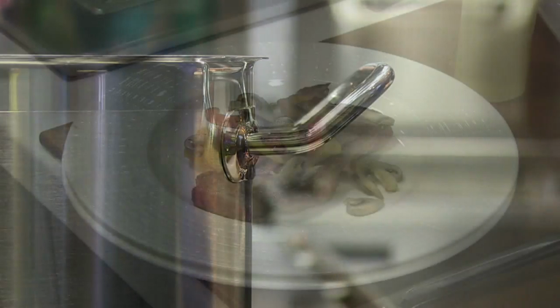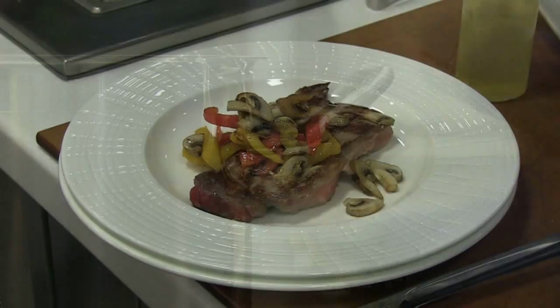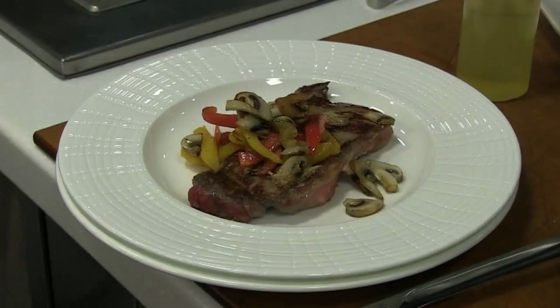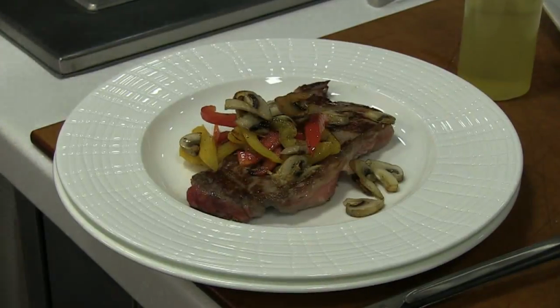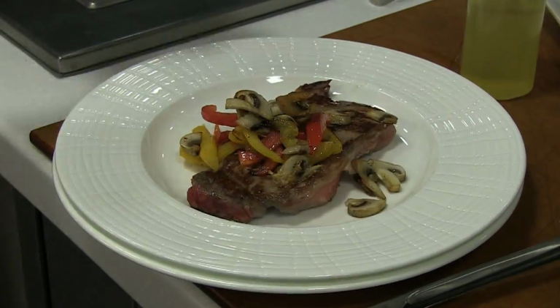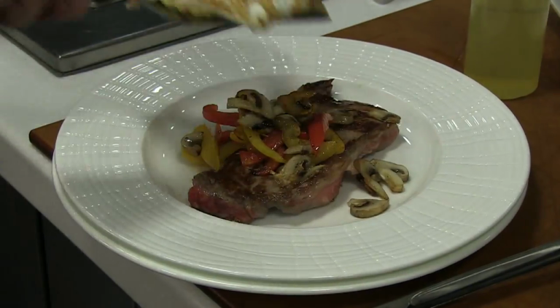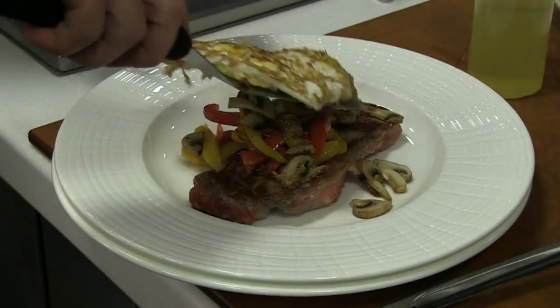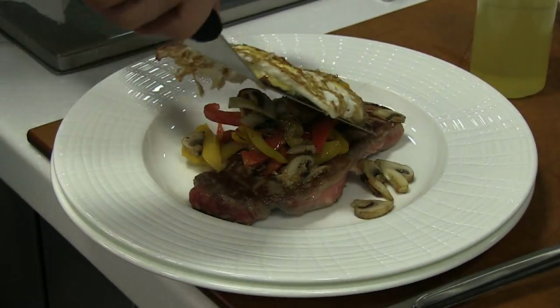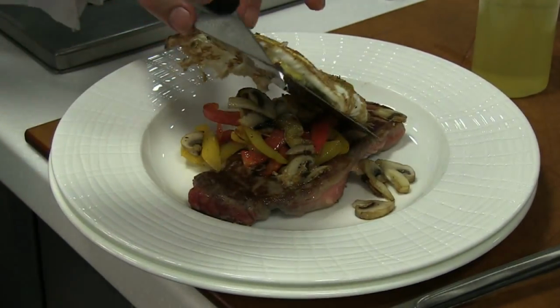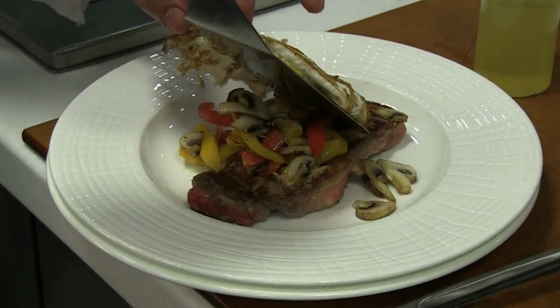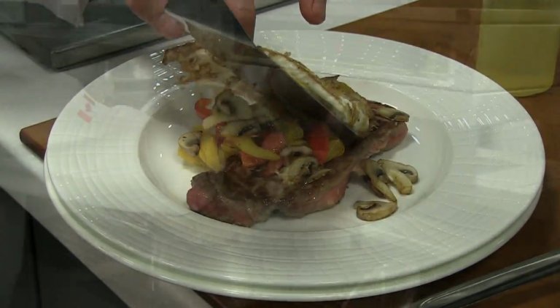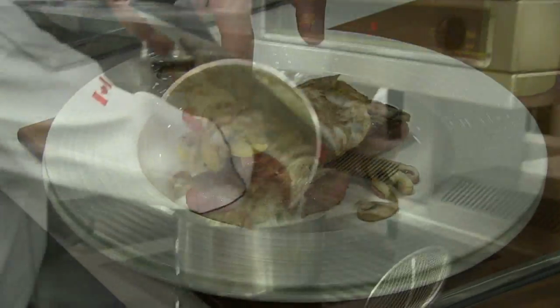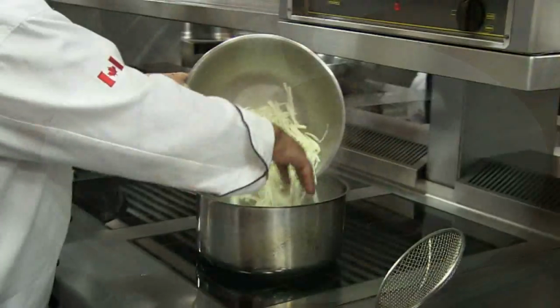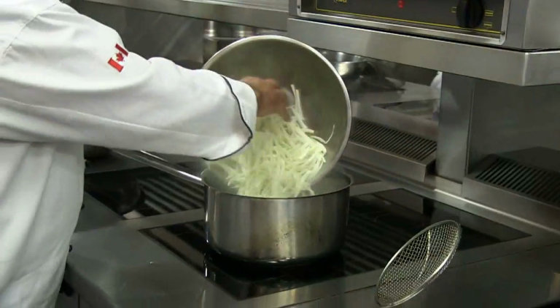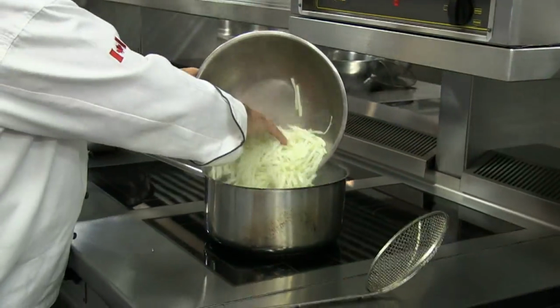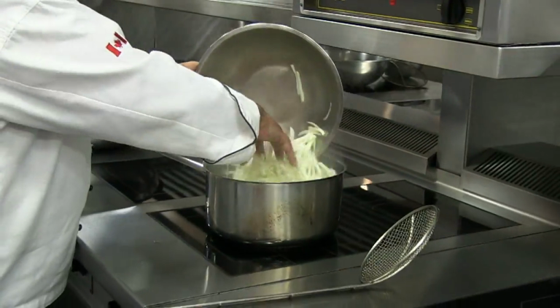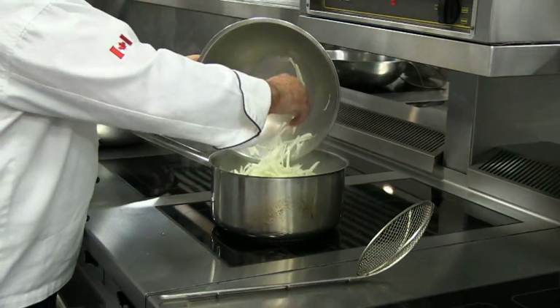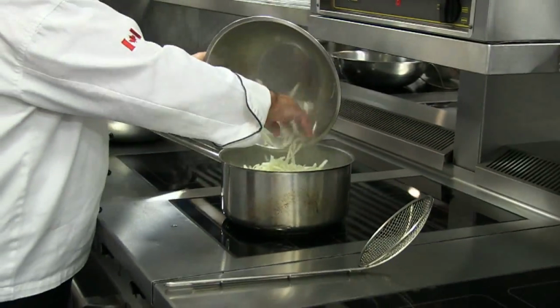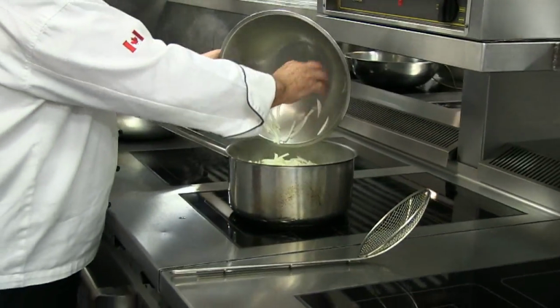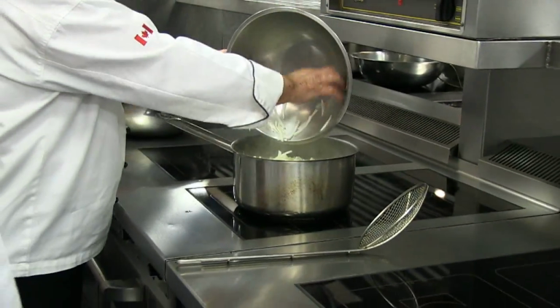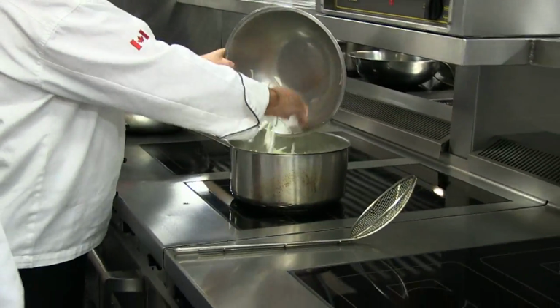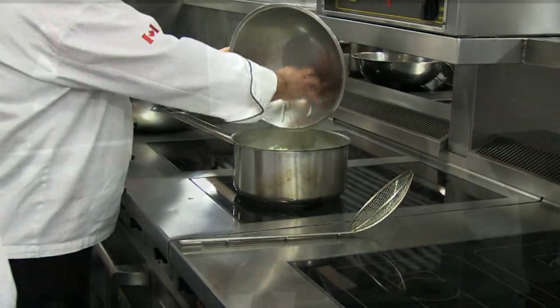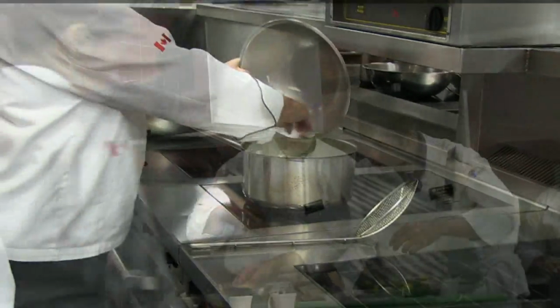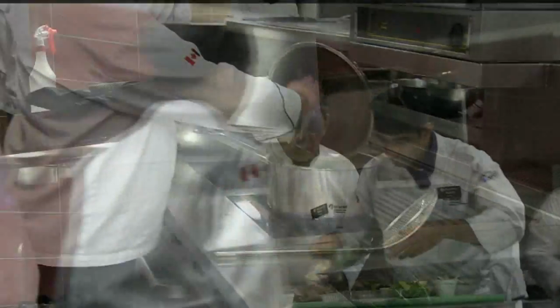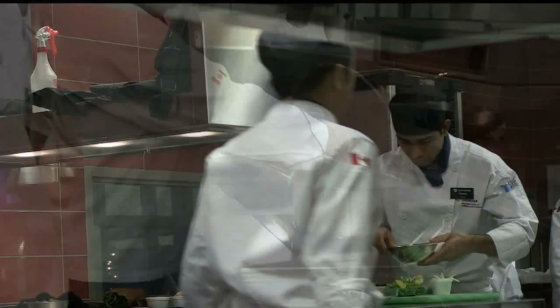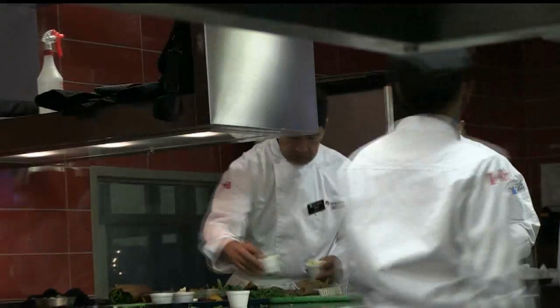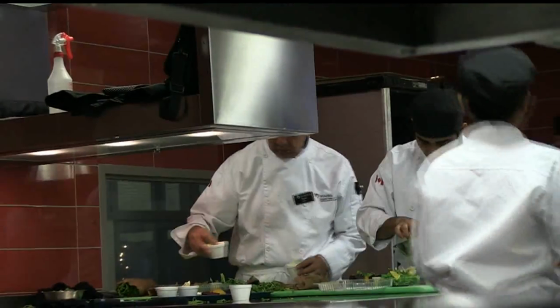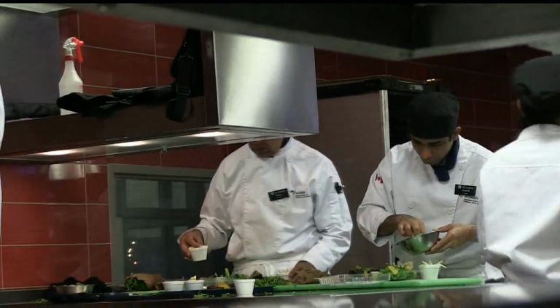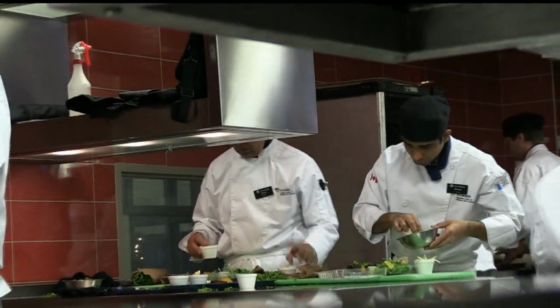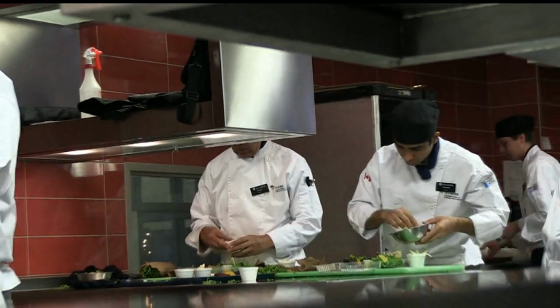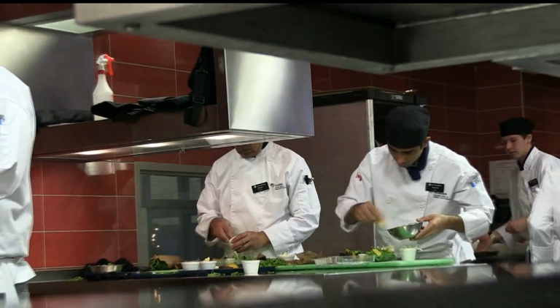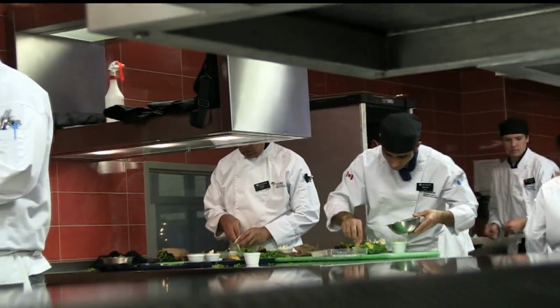So you get ultra-precise cooking control that conserves valuable resources and helps make the kitchen a safer, more comfortable environment.